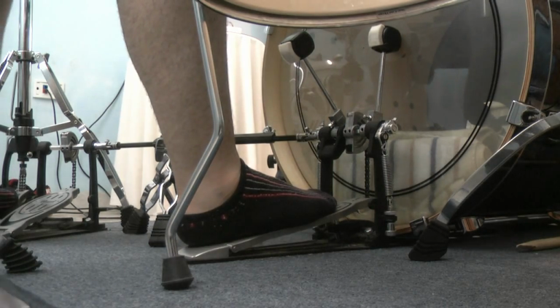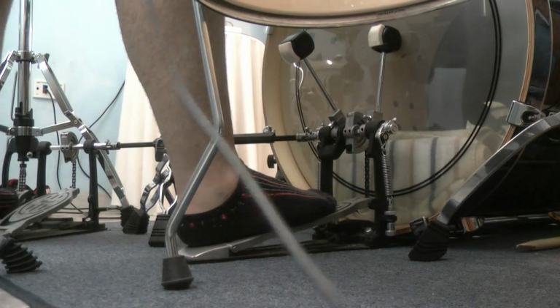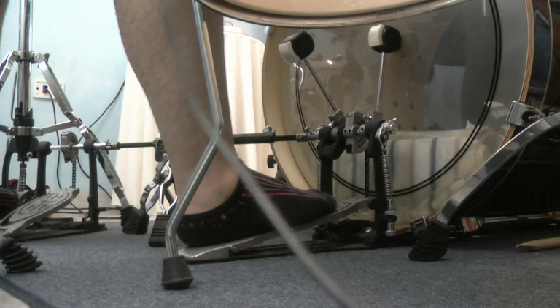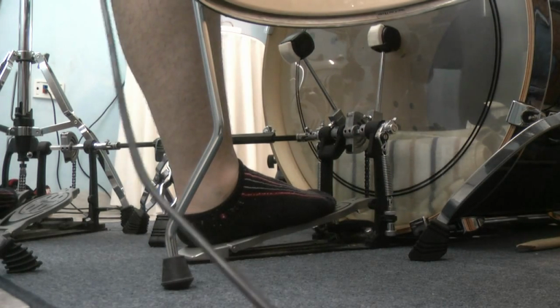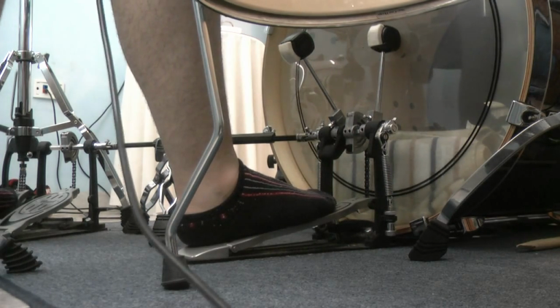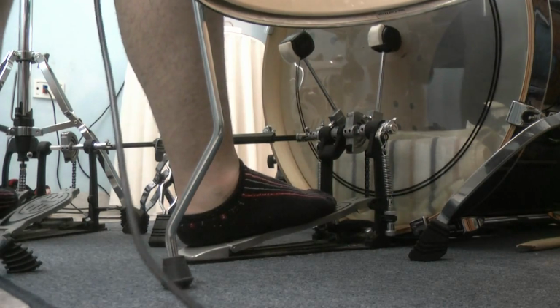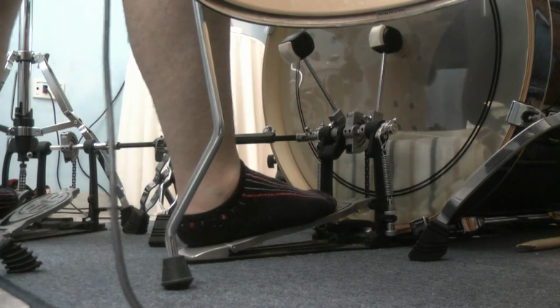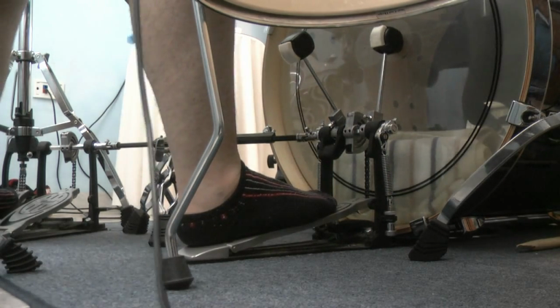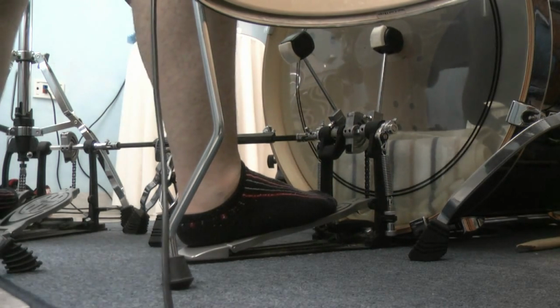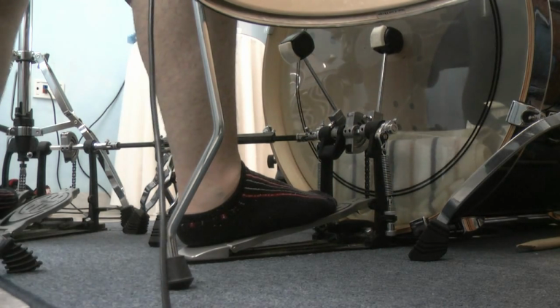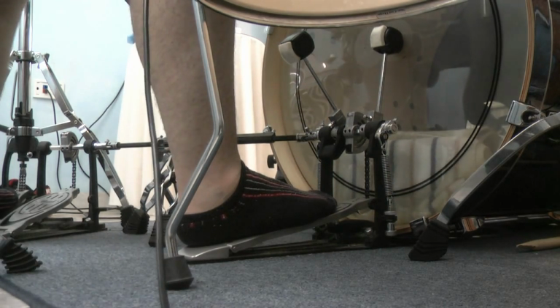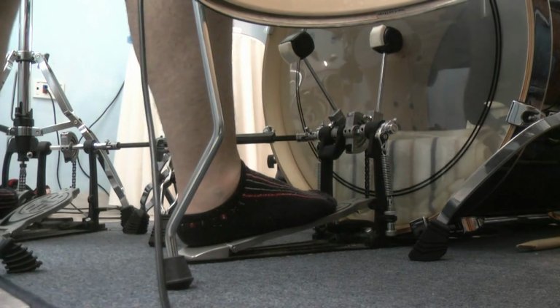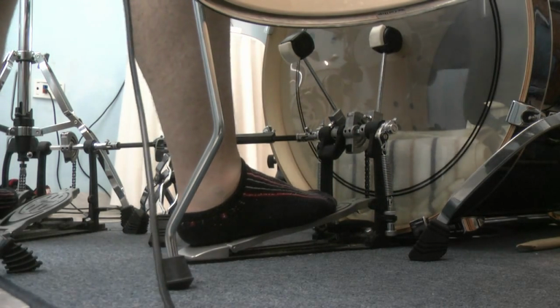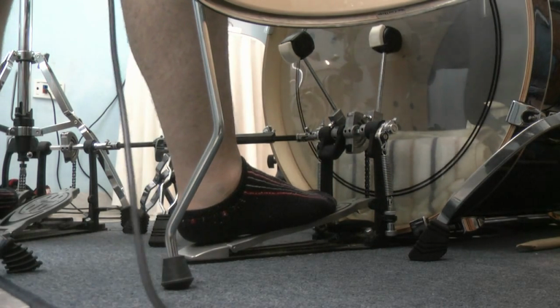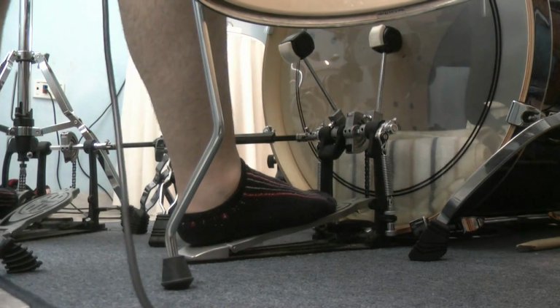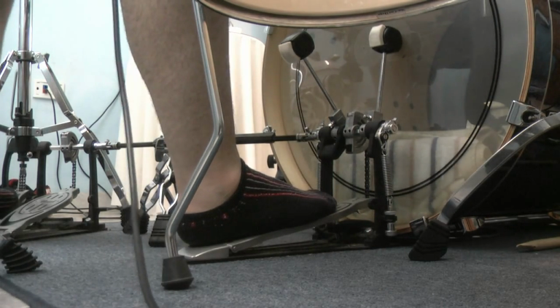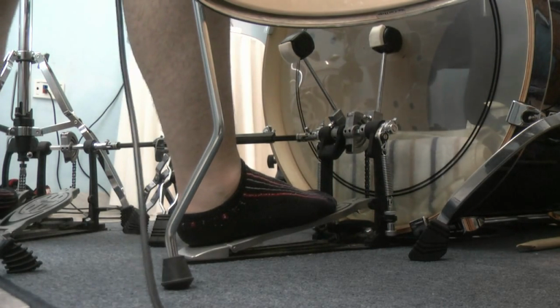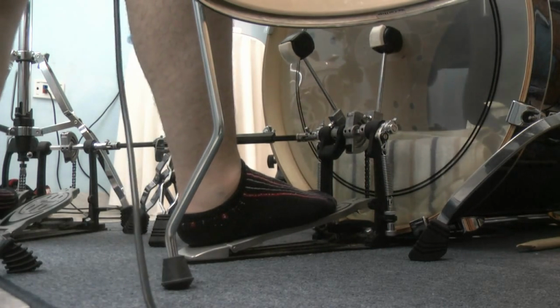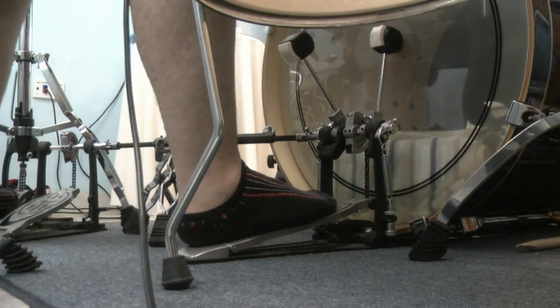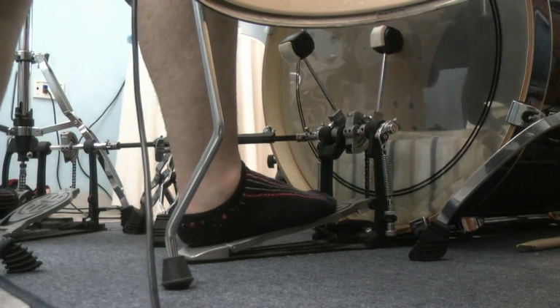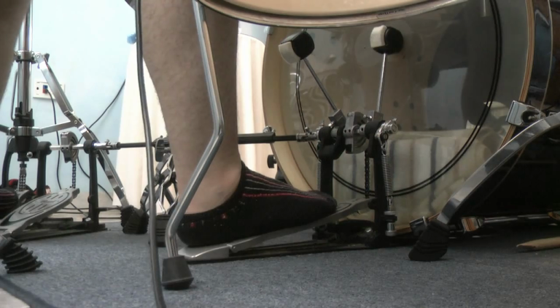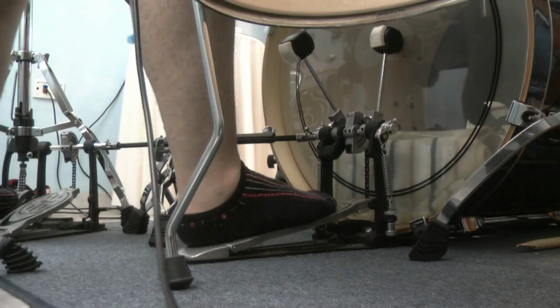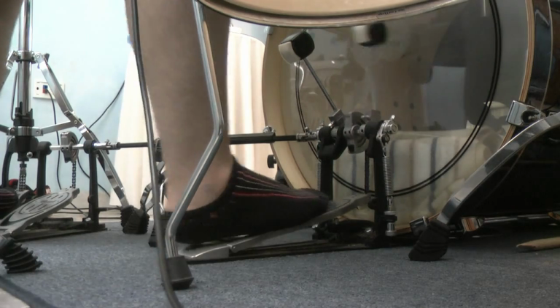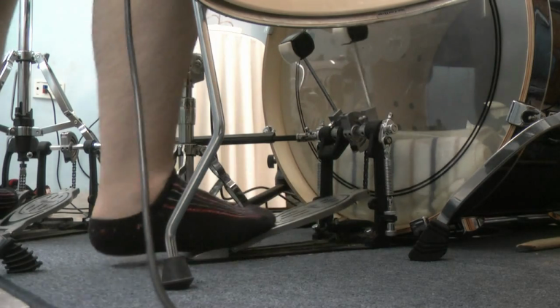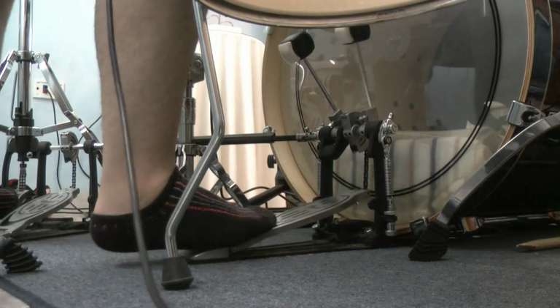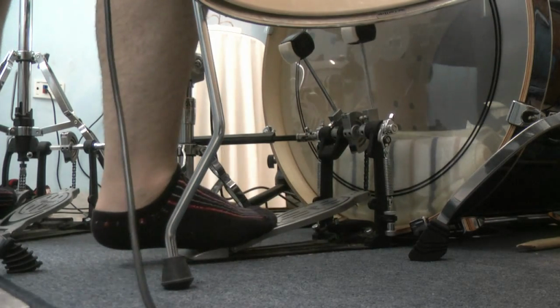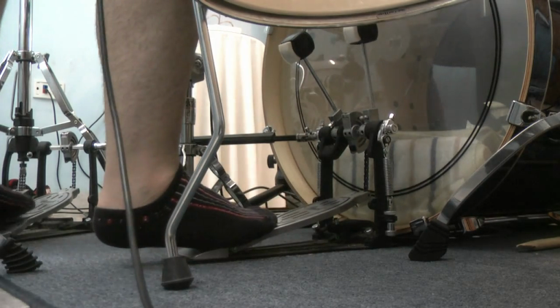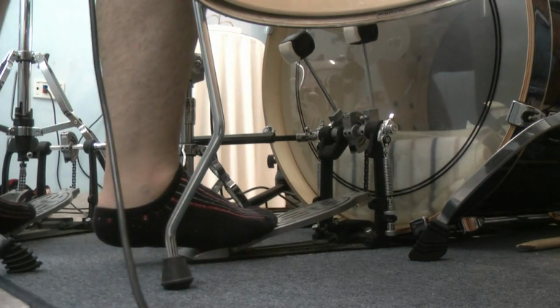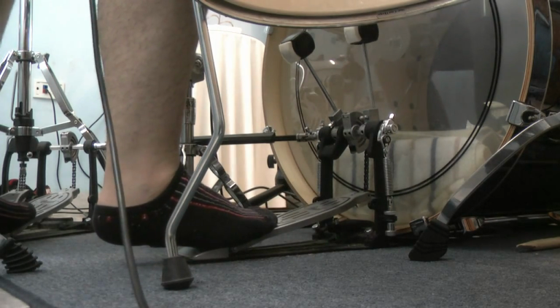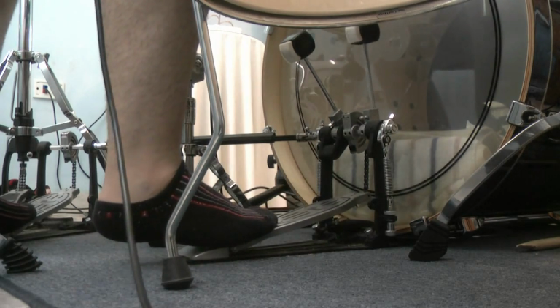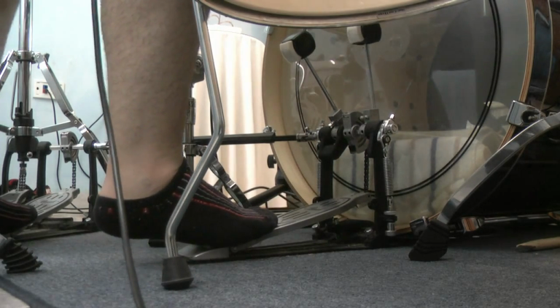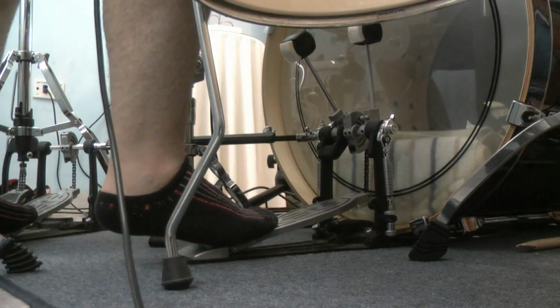Hello there, I'm going to be showing you how to do the slide technique for the double bass with one foot.